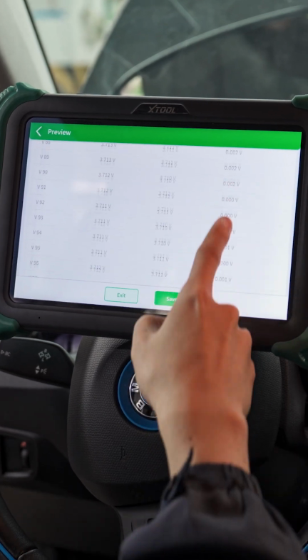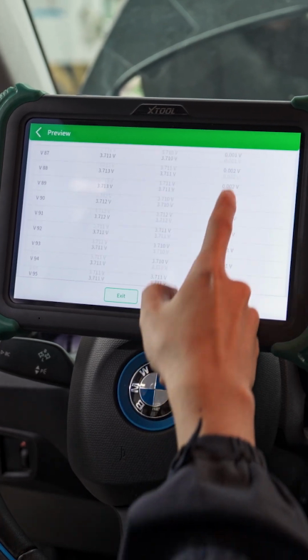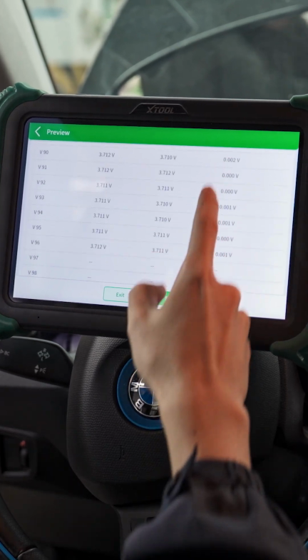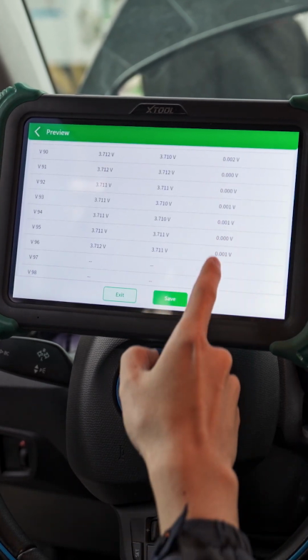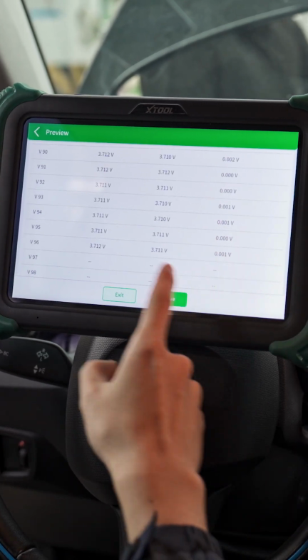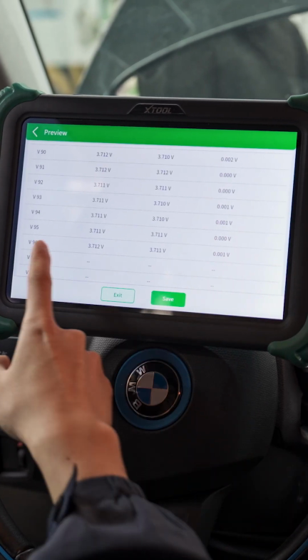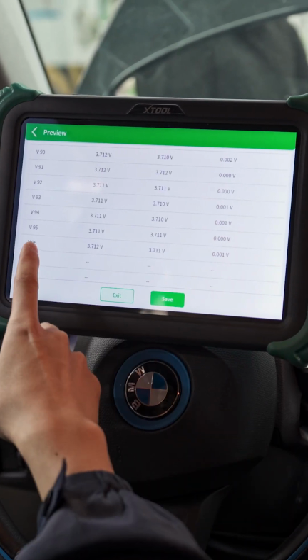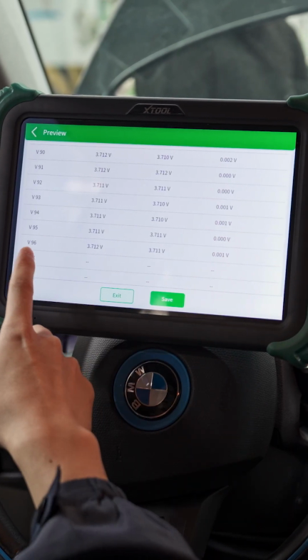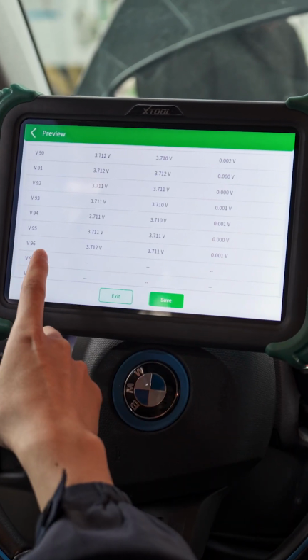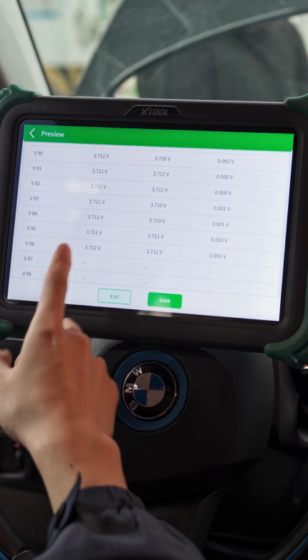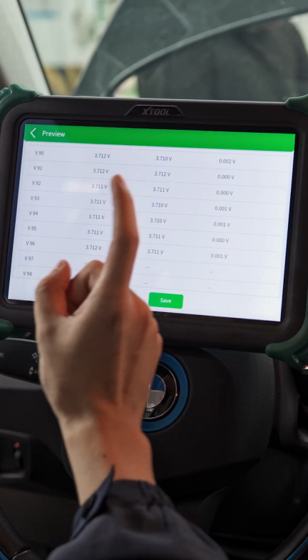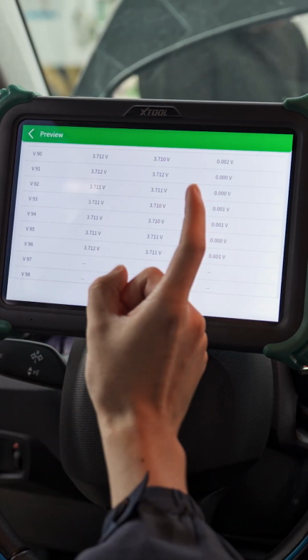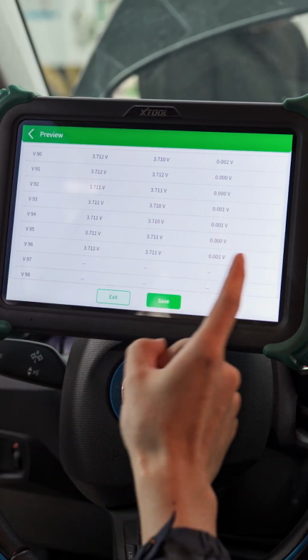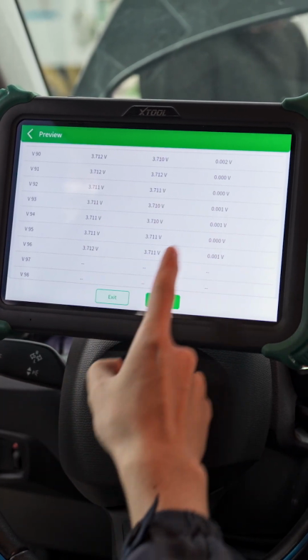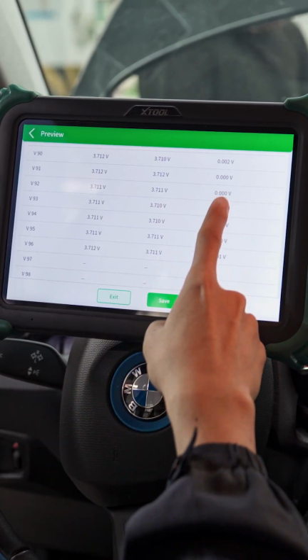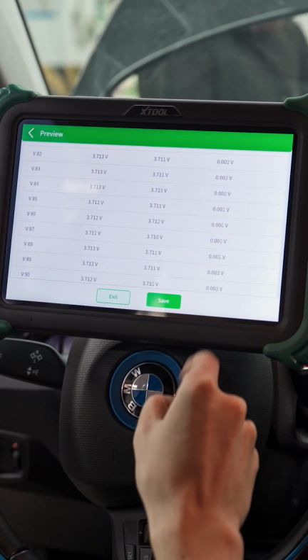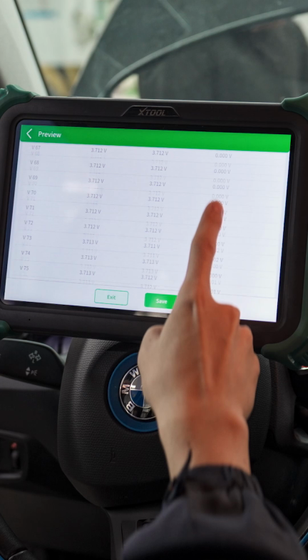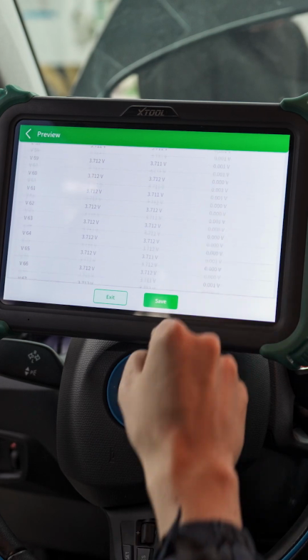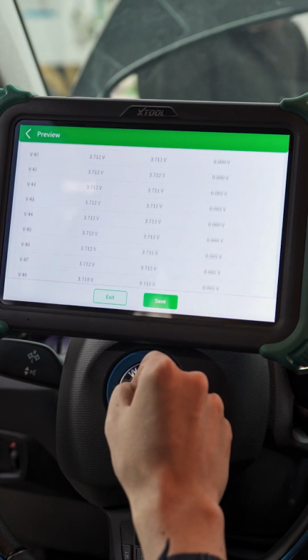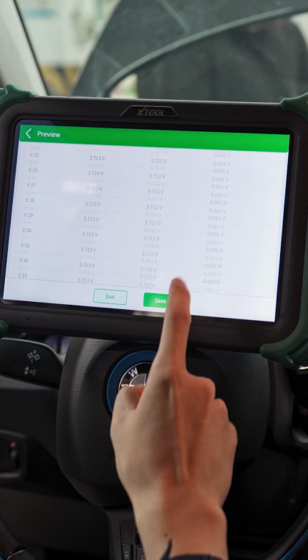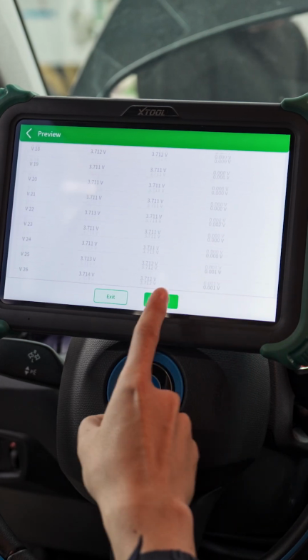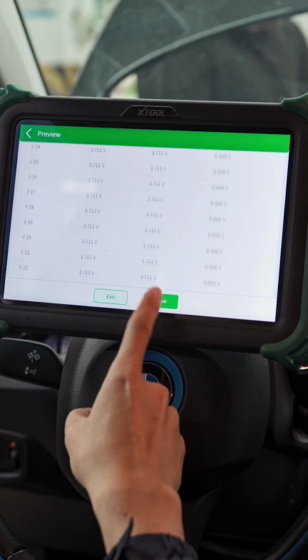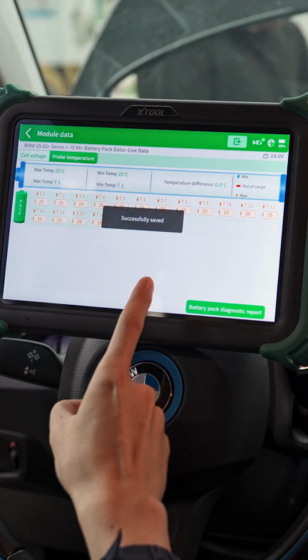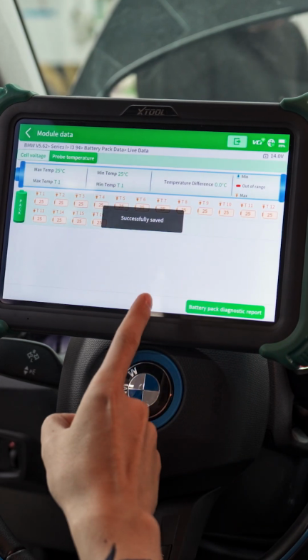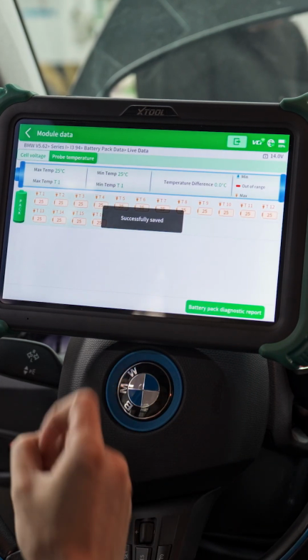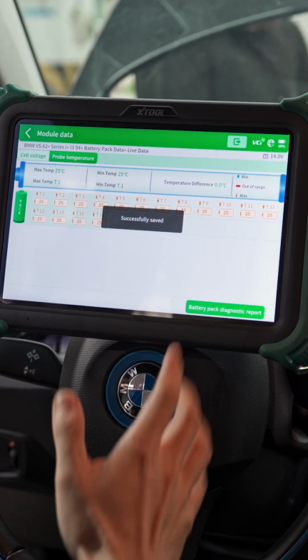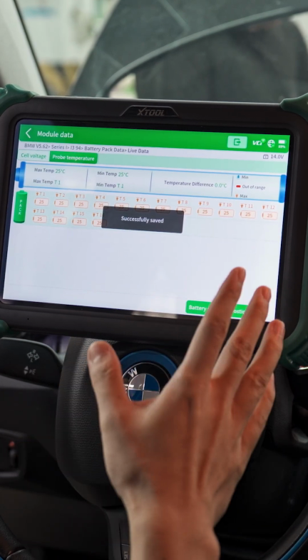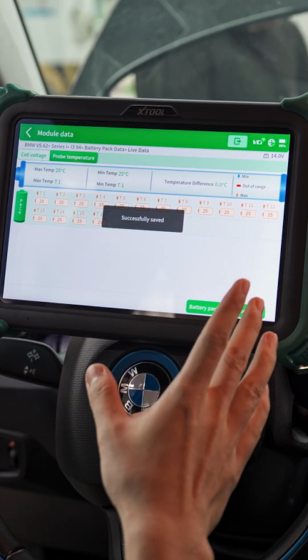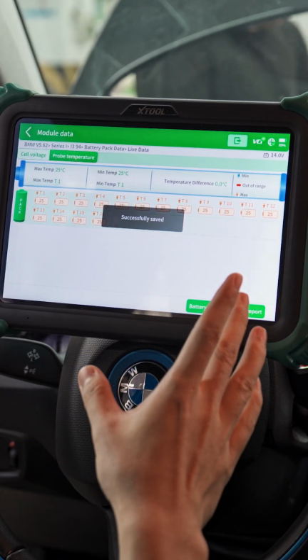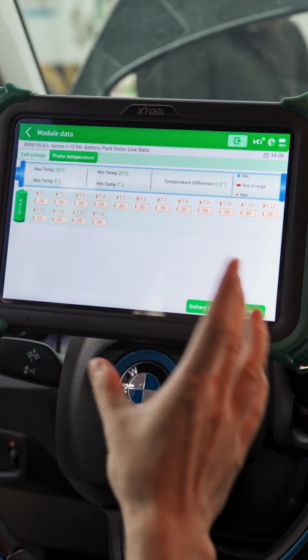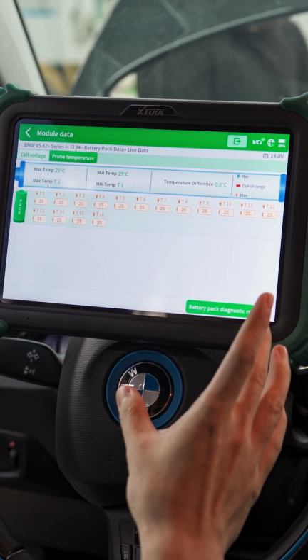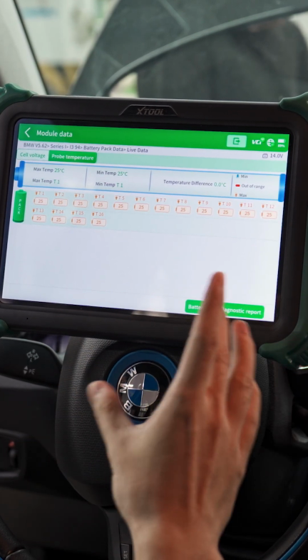That's it — 96 battery cells in total. And we can save it here and check it in the future anytime.